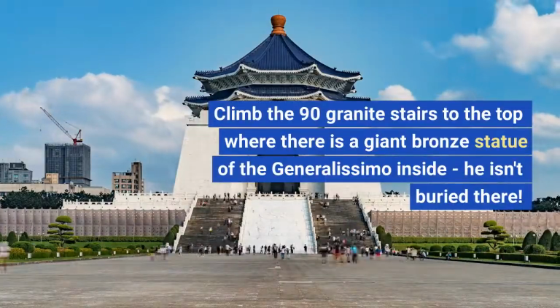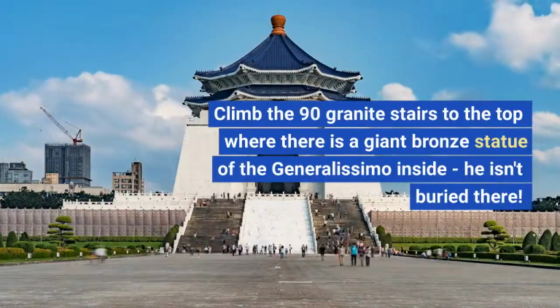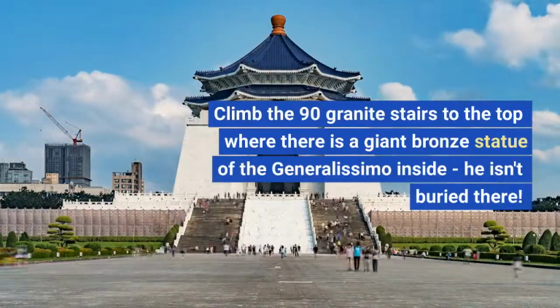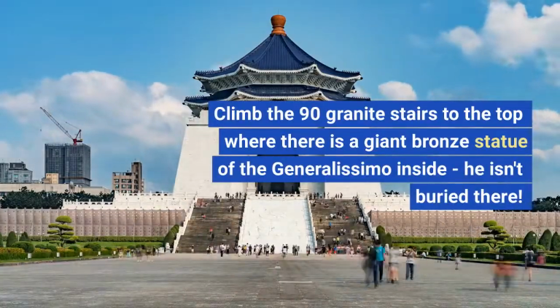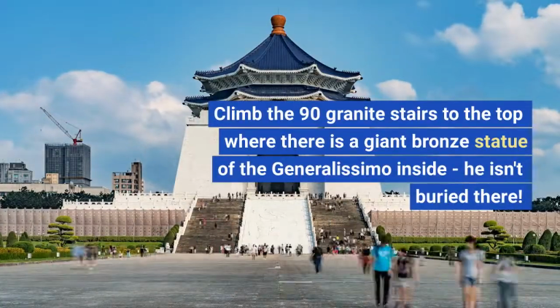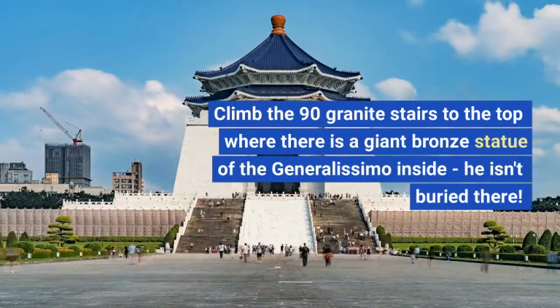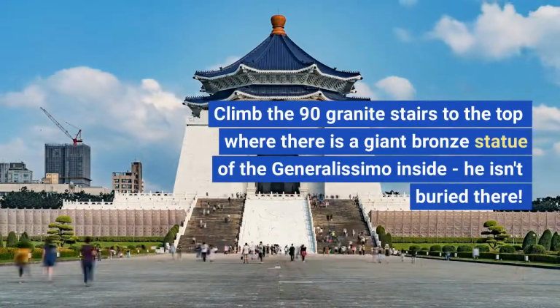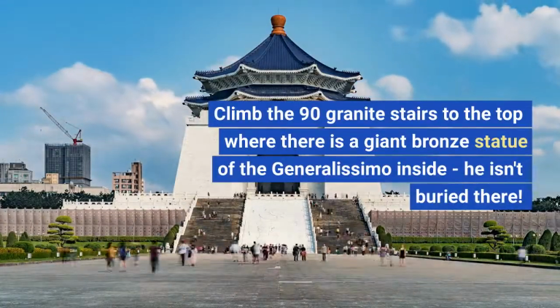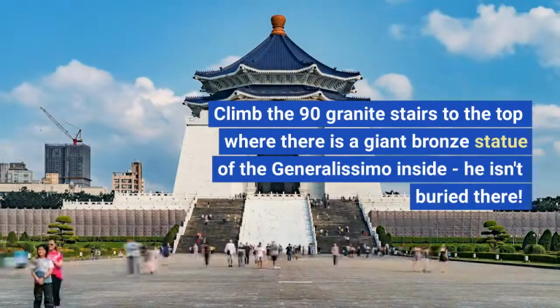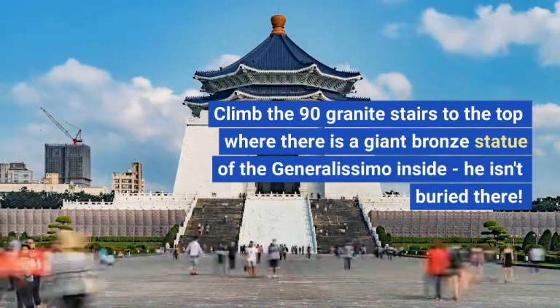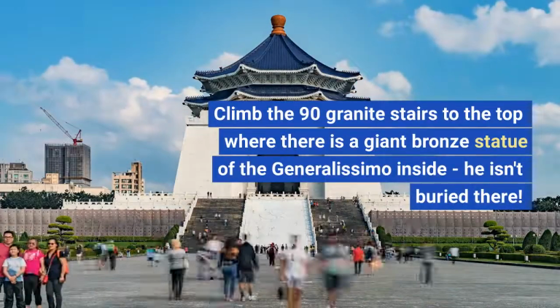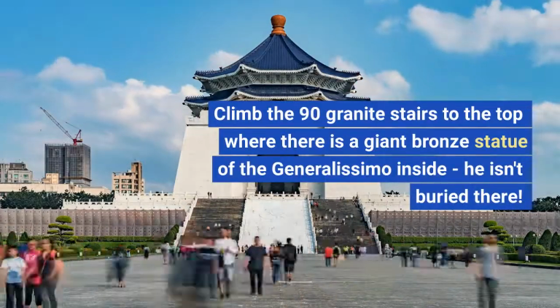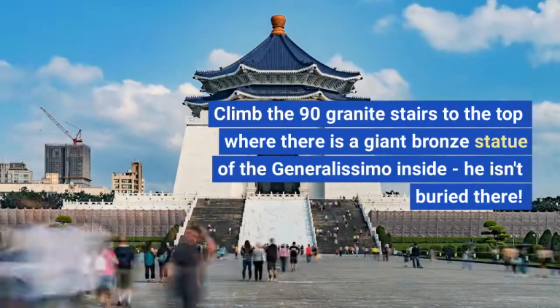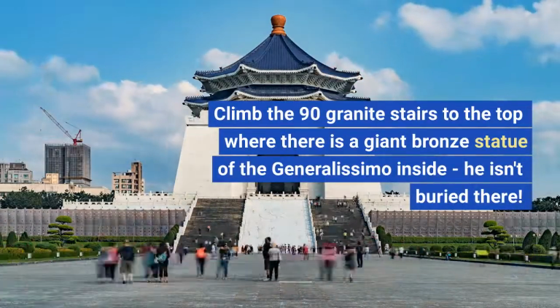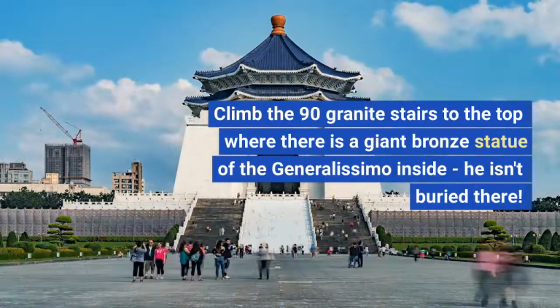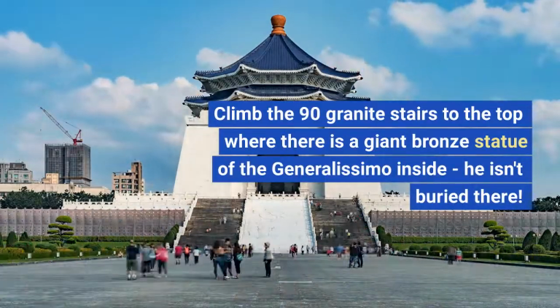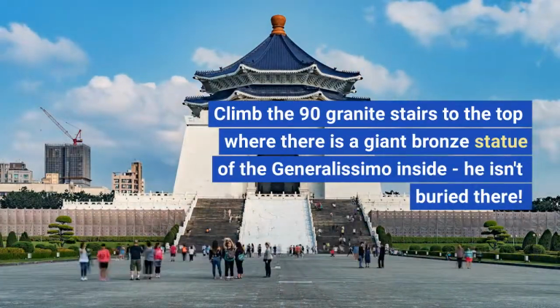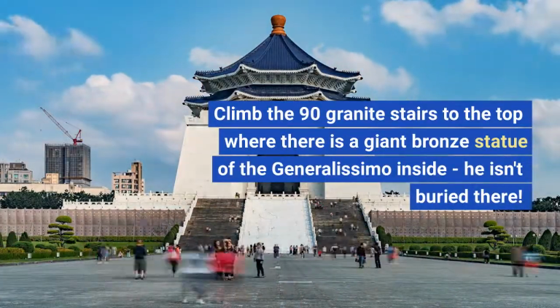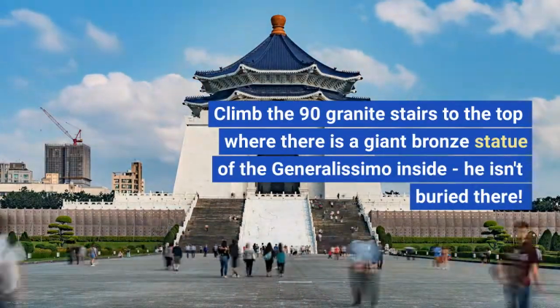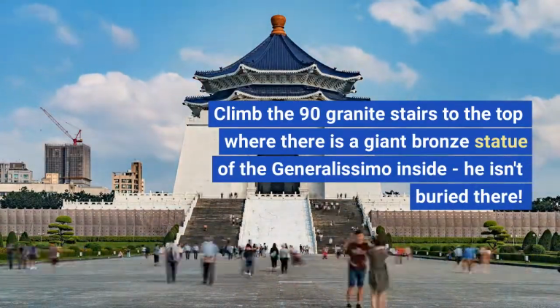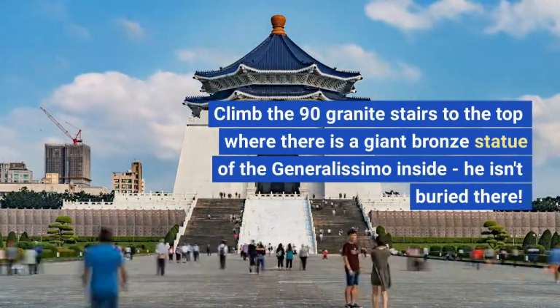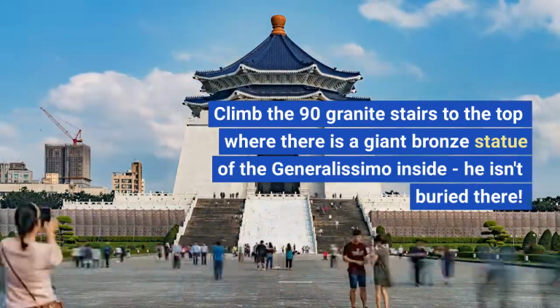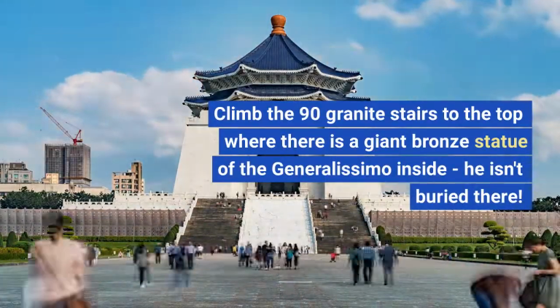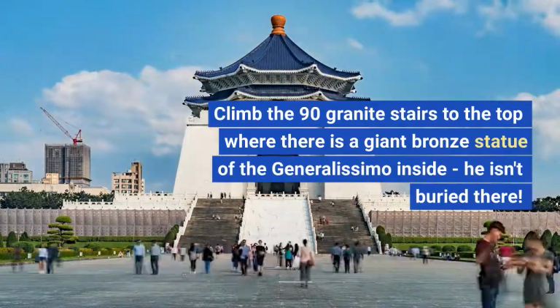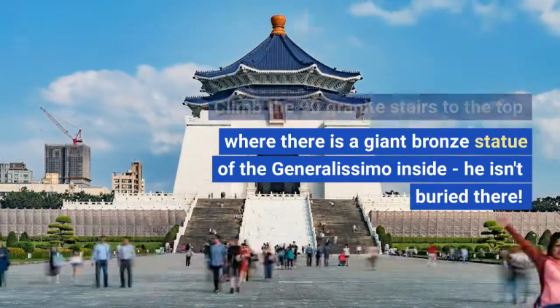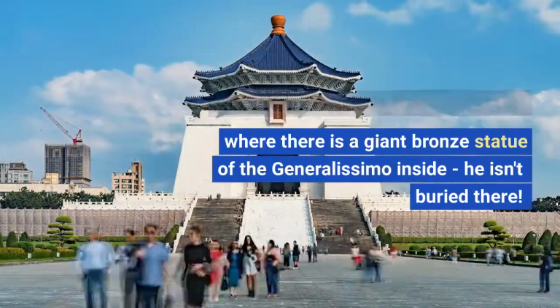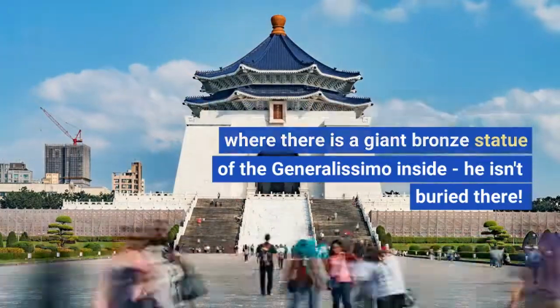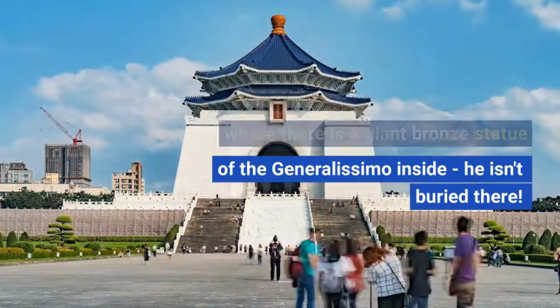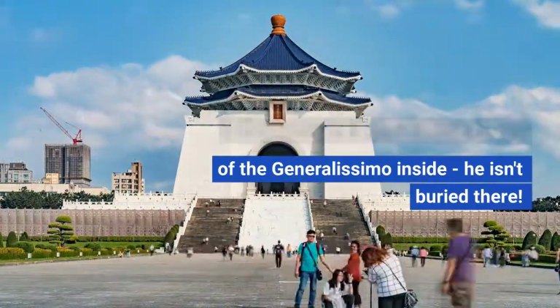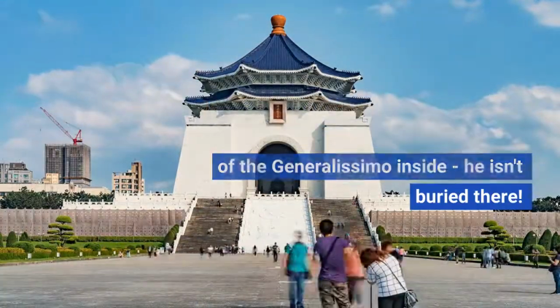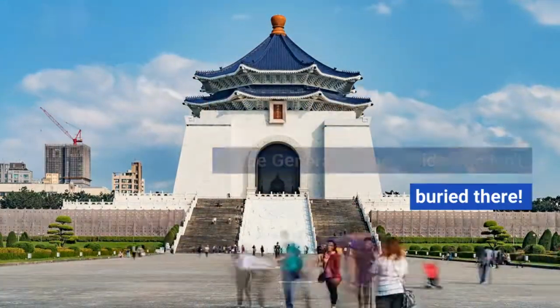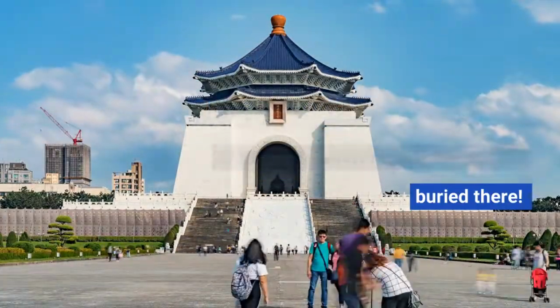Climbed the 90 granite stairs to the top where there's a giant bronze statue of the Generalissimo inside. He isn't buried there.